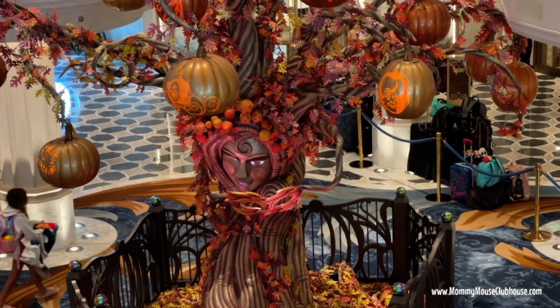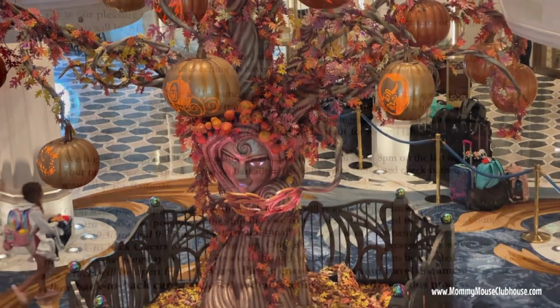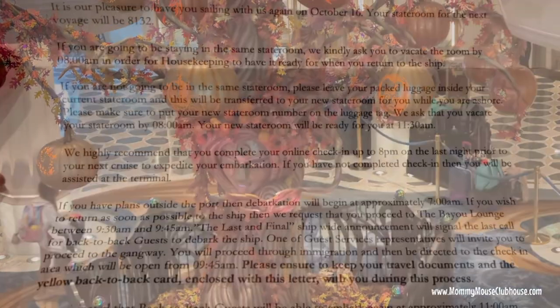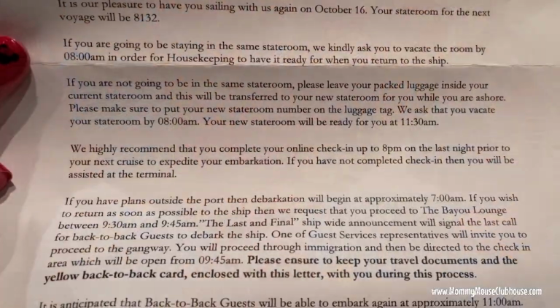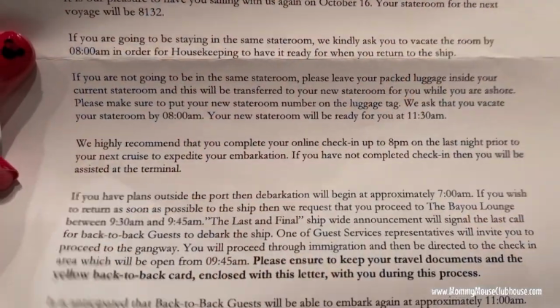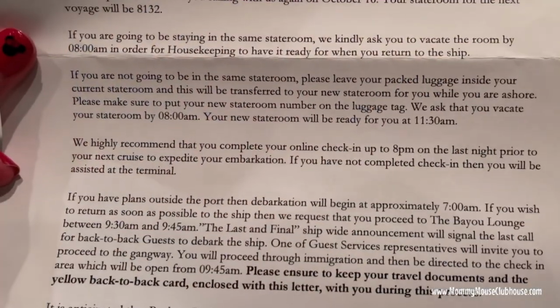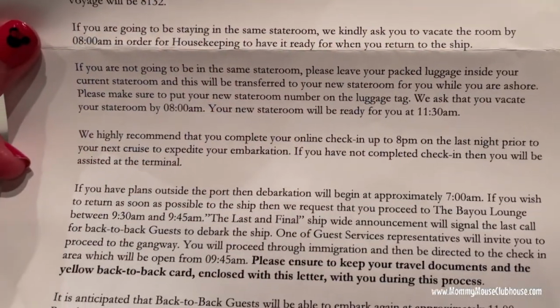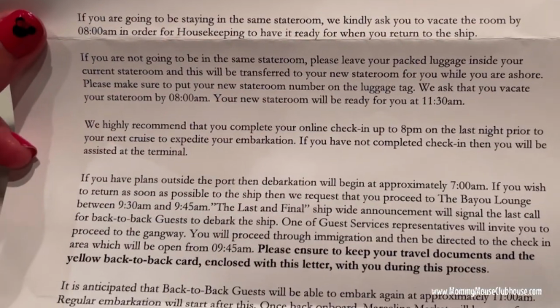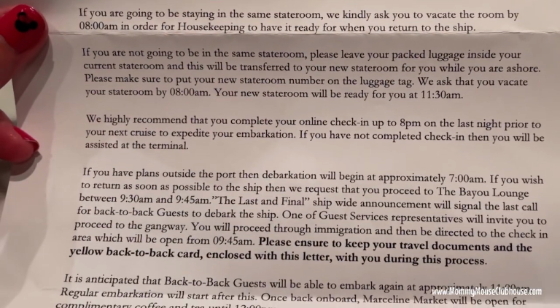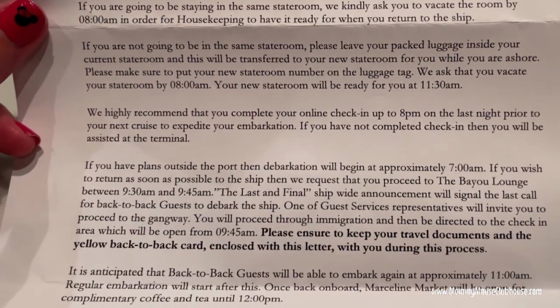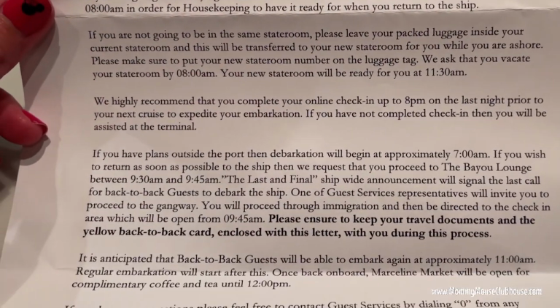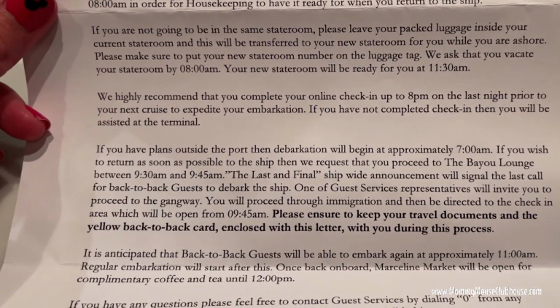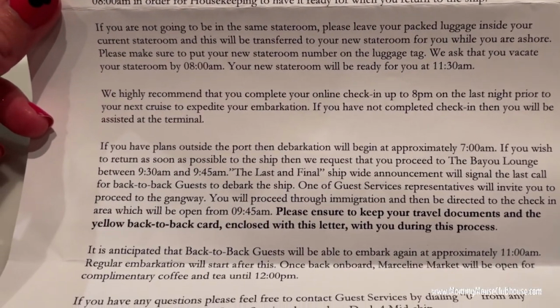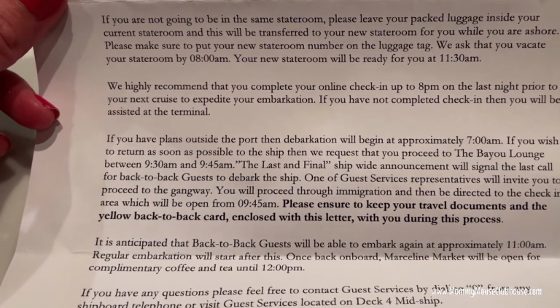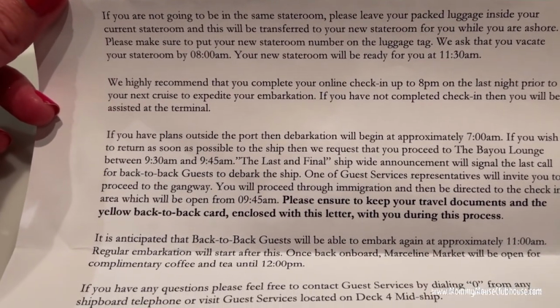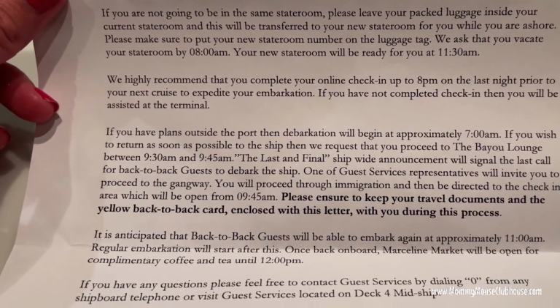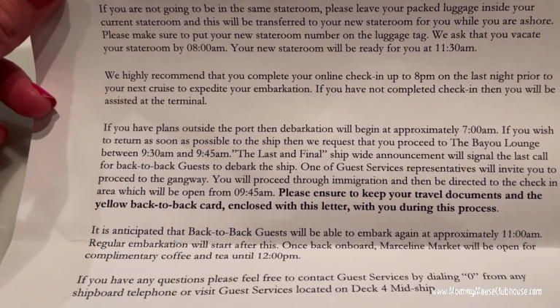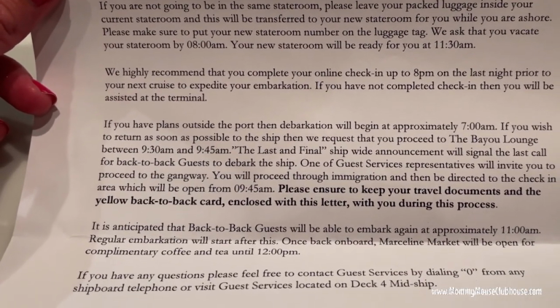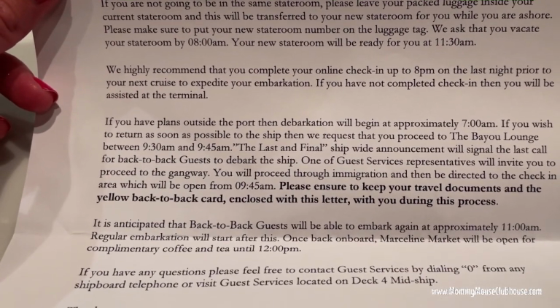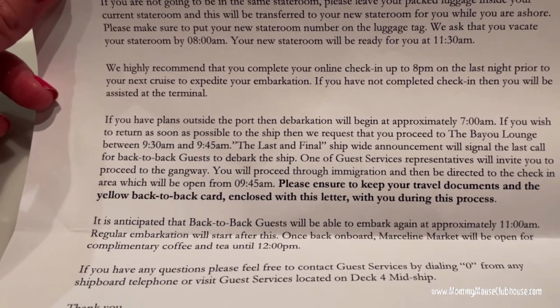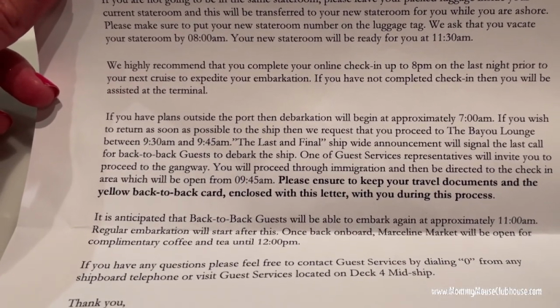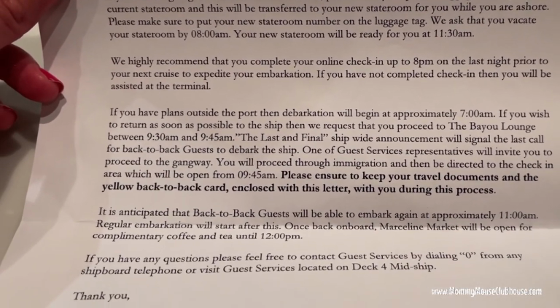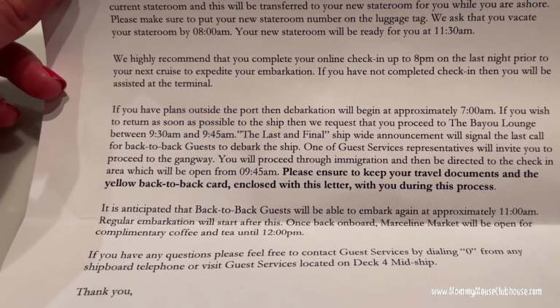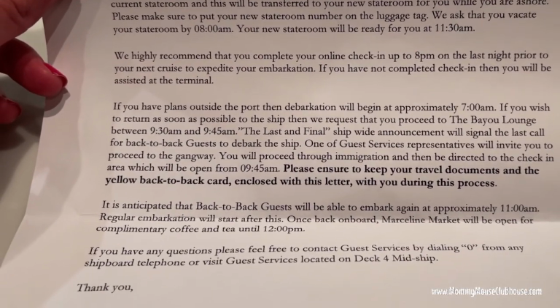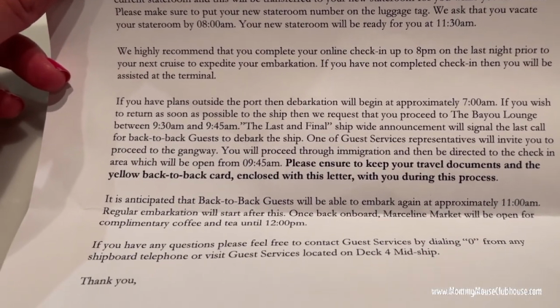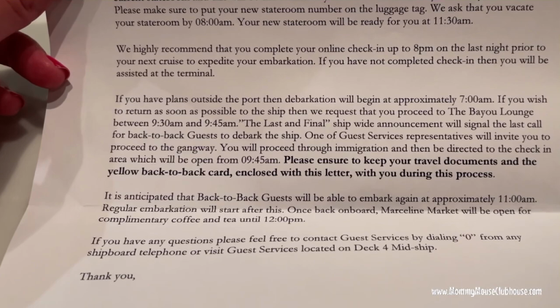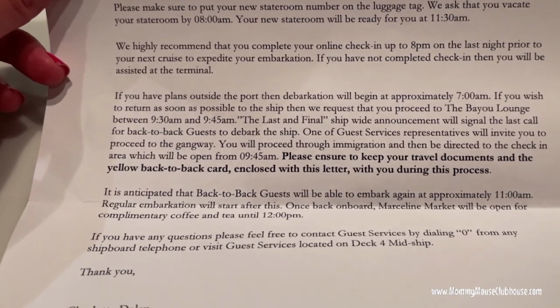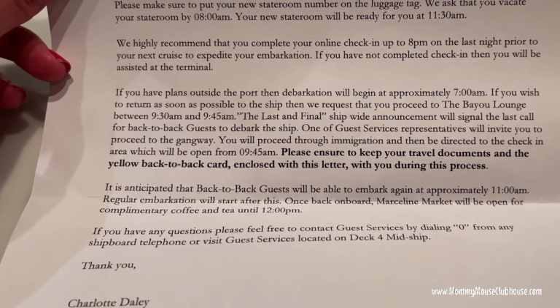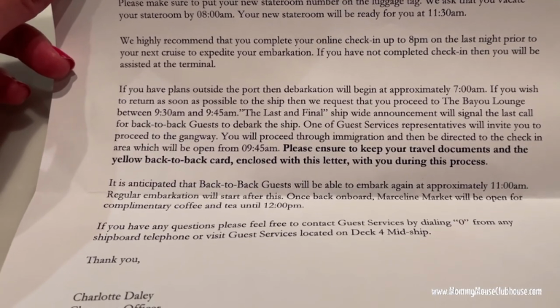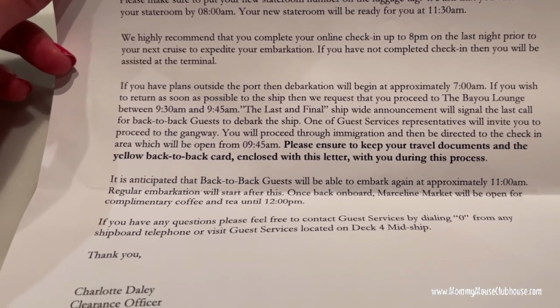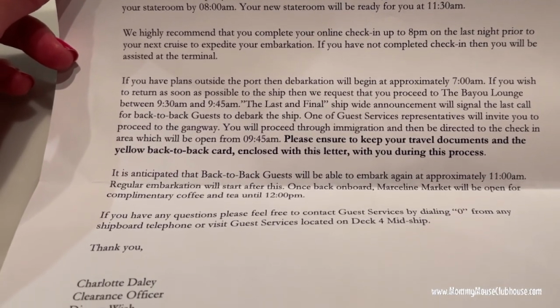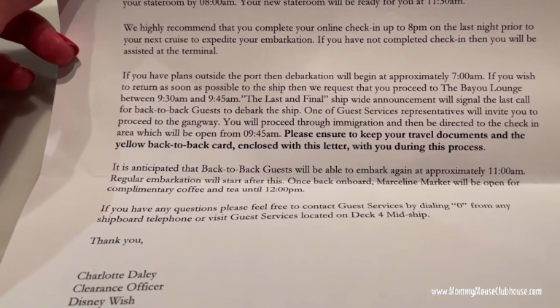We received a letter the last night of our first cruise that let us know what to do and where to go the next morning.